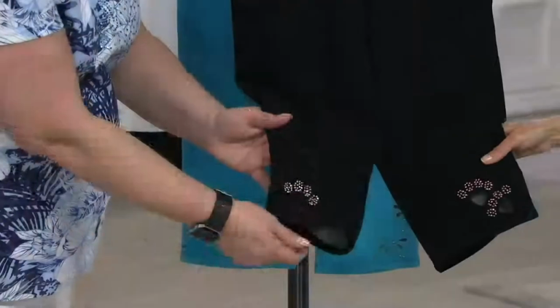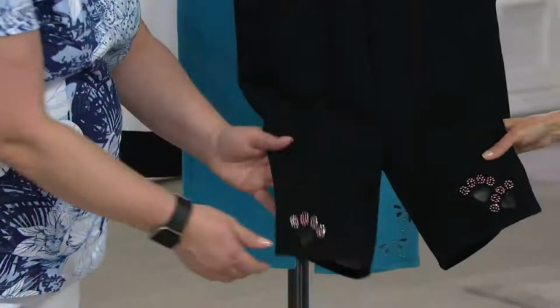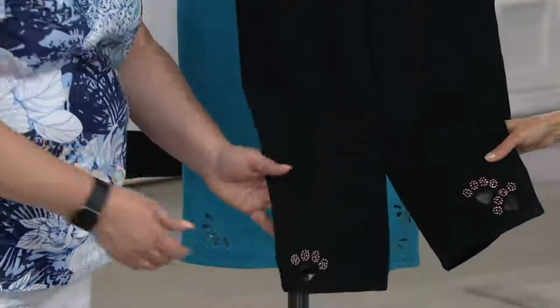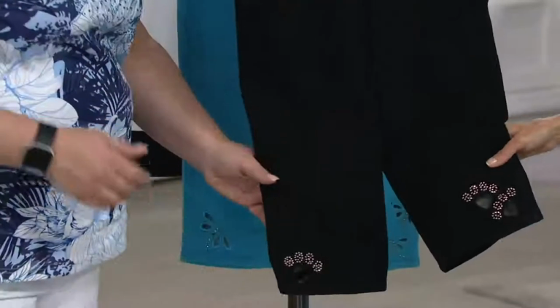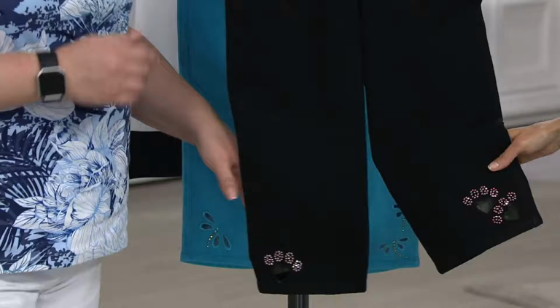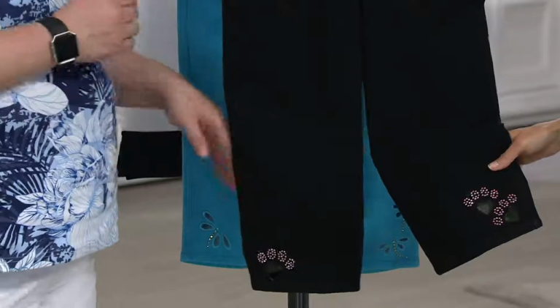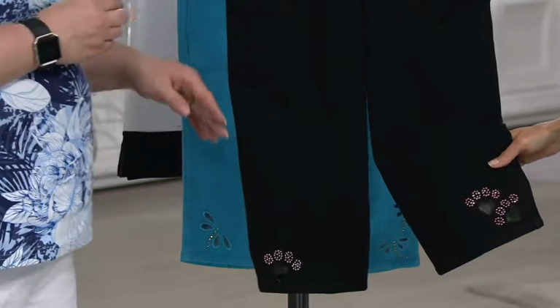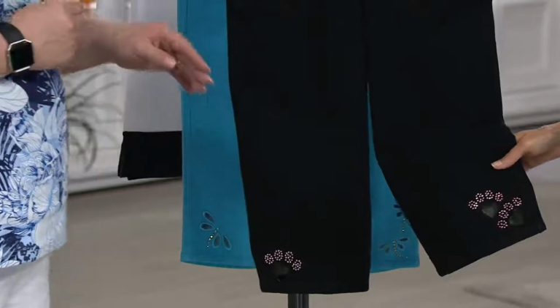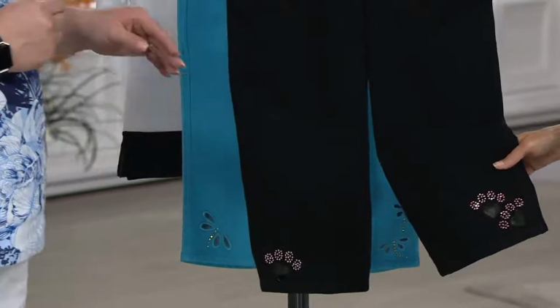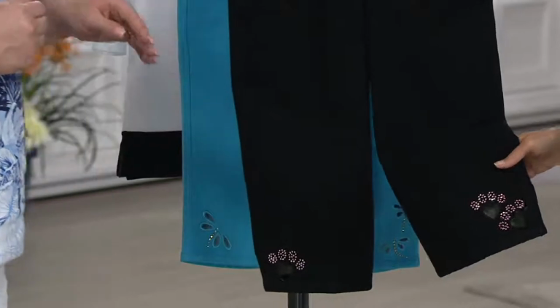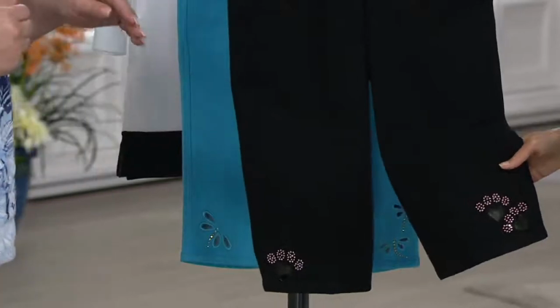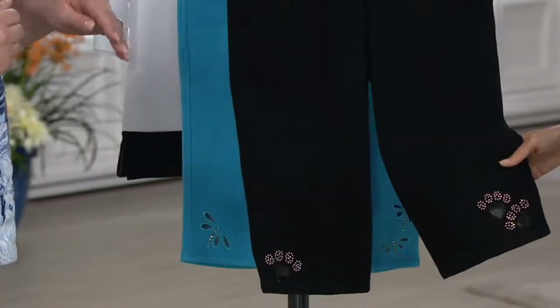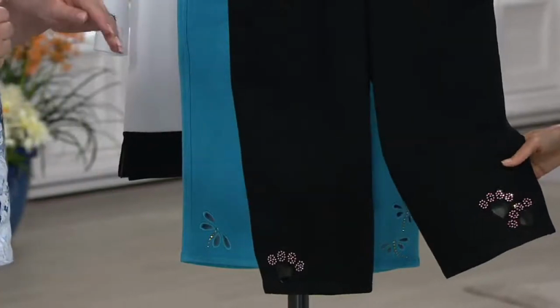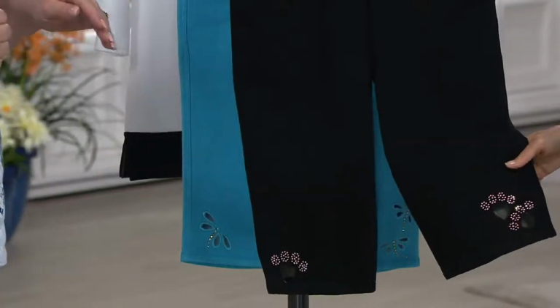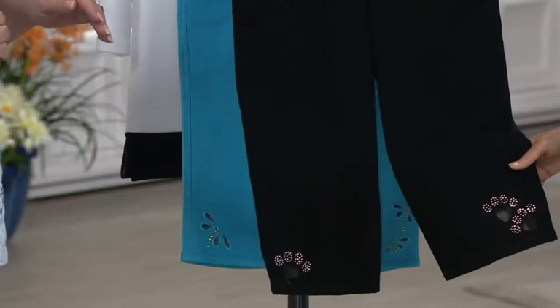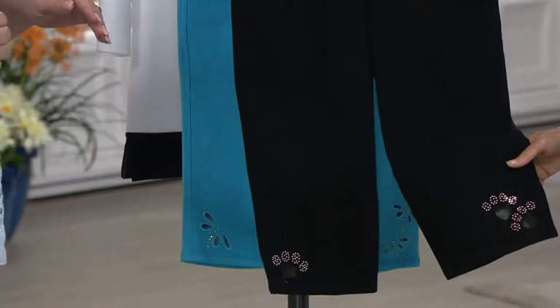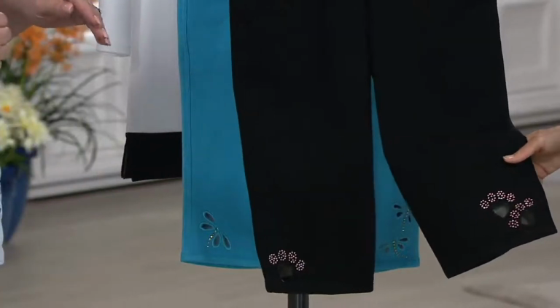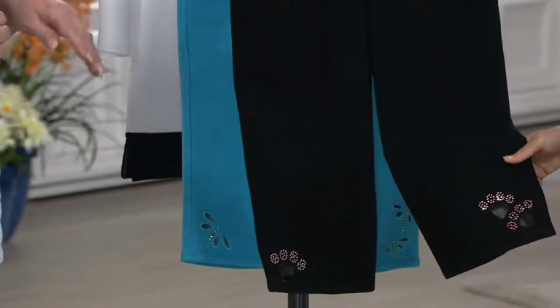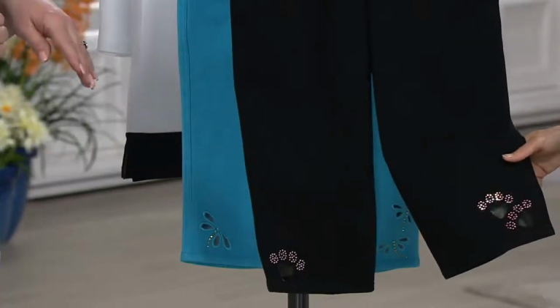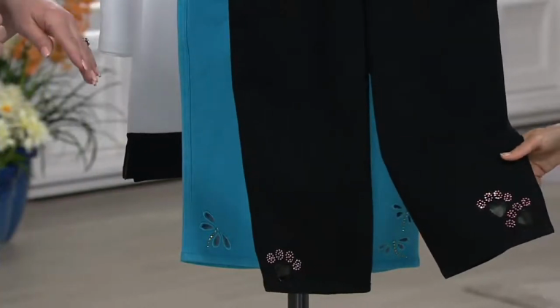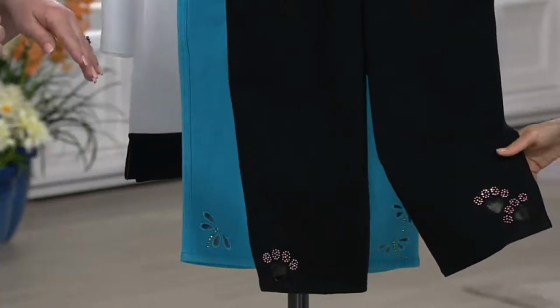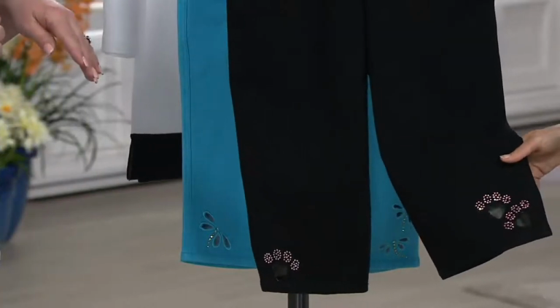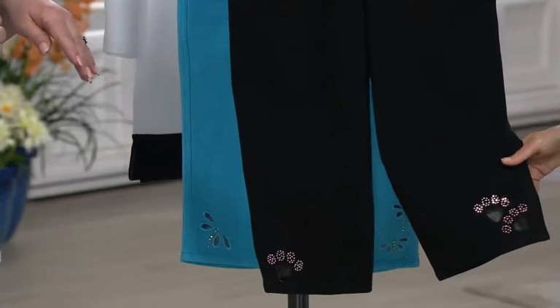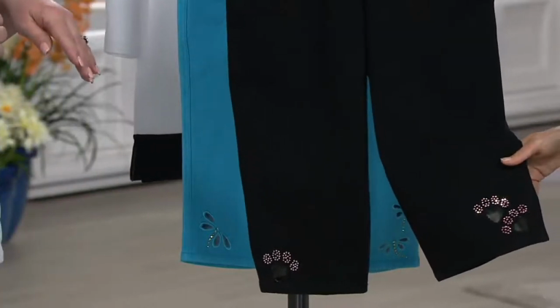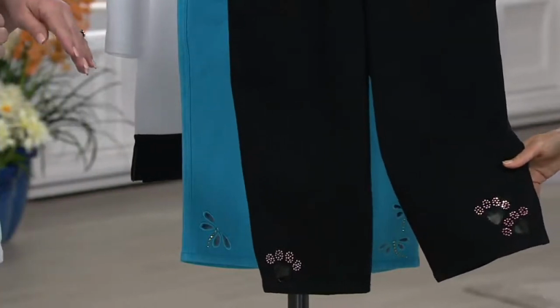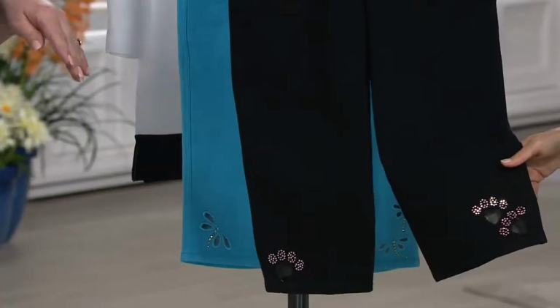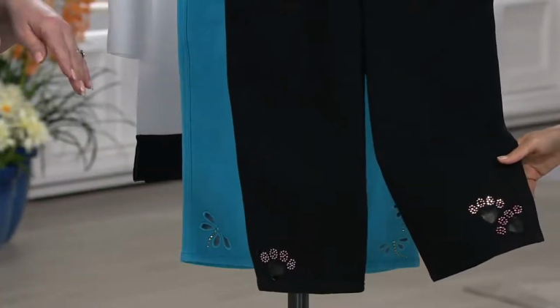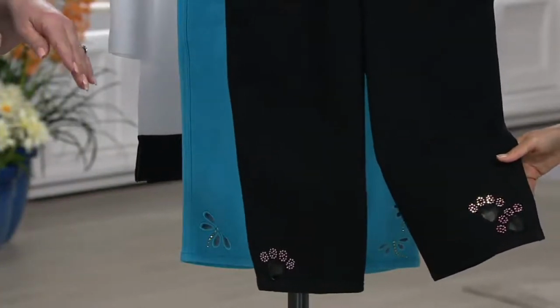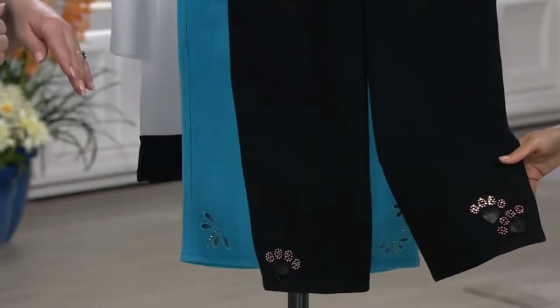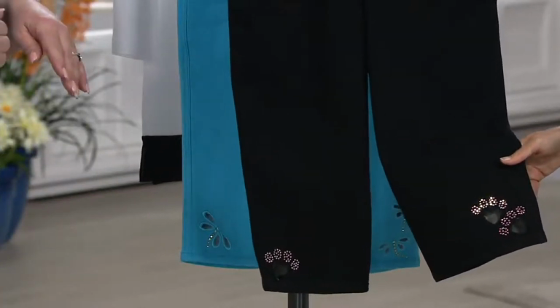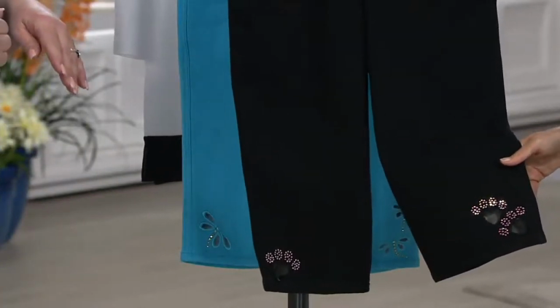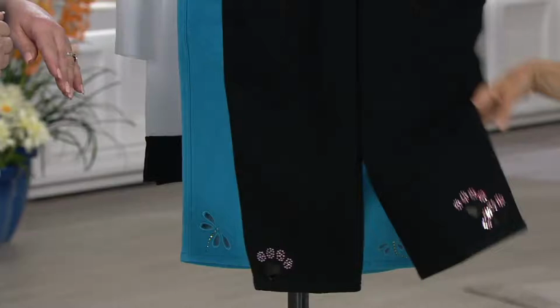Or it could be a deer running through your... no, that would be a hoof. Yeah, that'd be weird. That's not a paw, Nance.